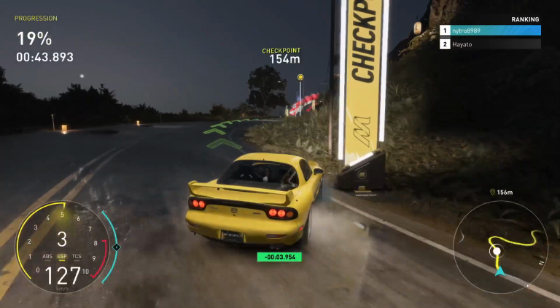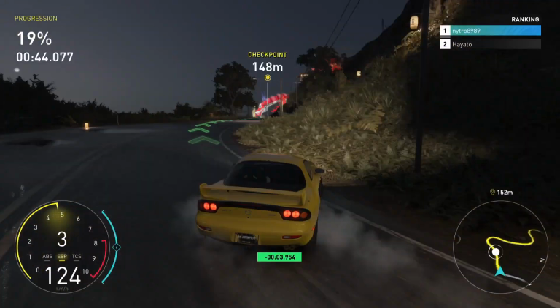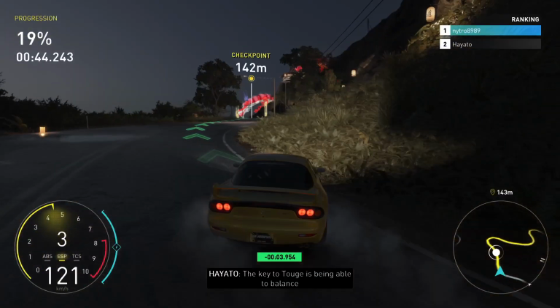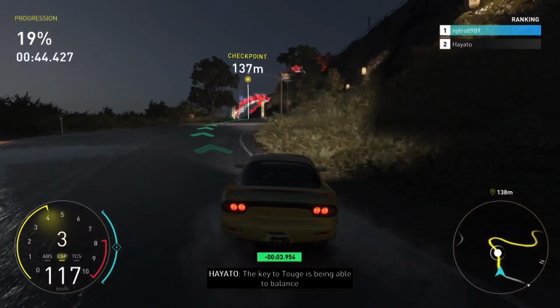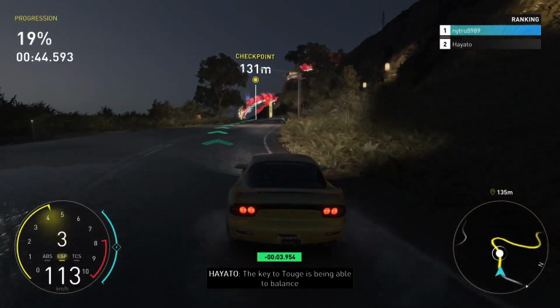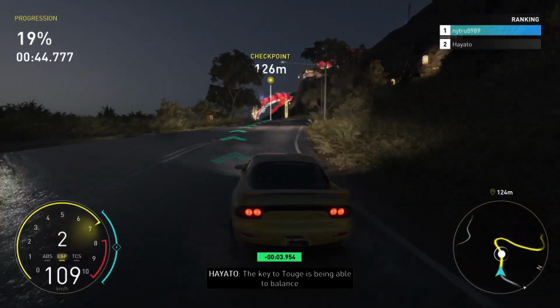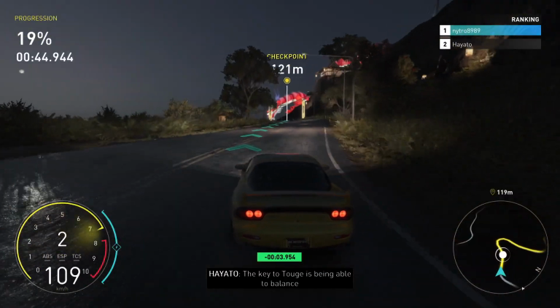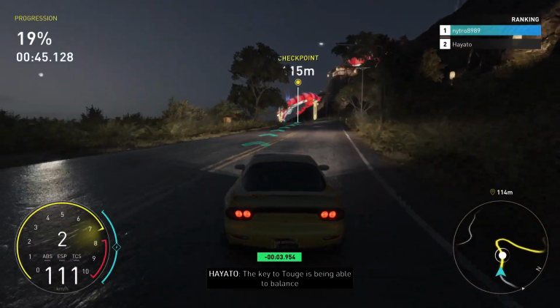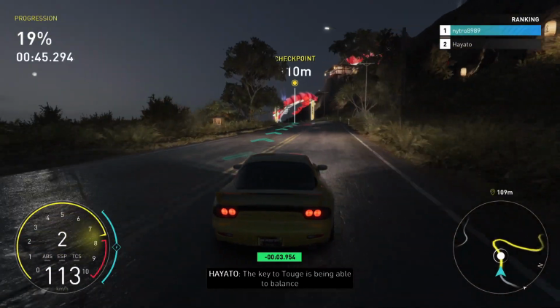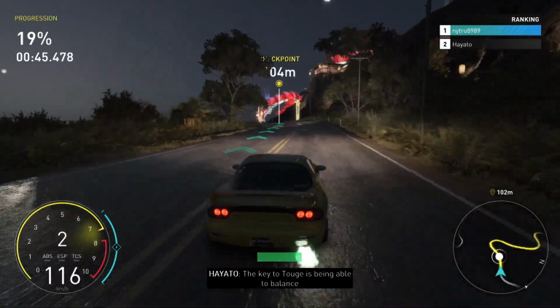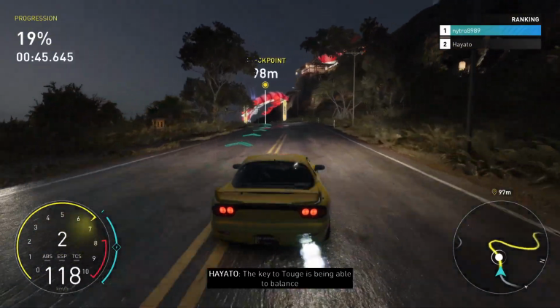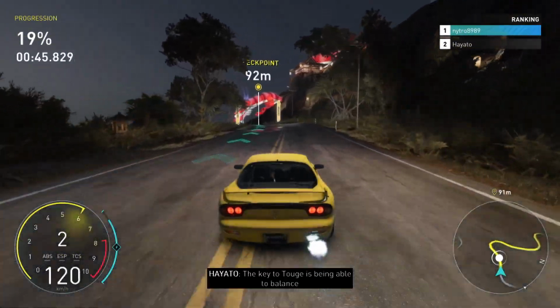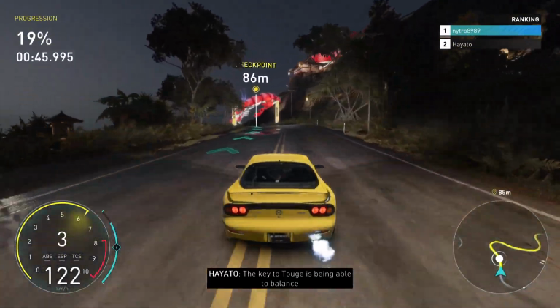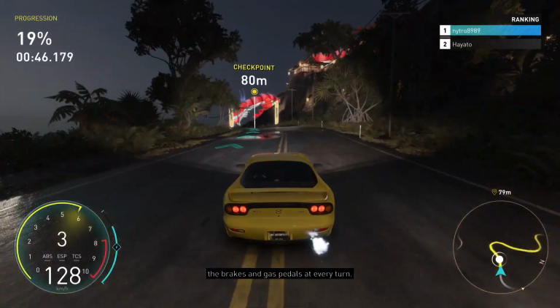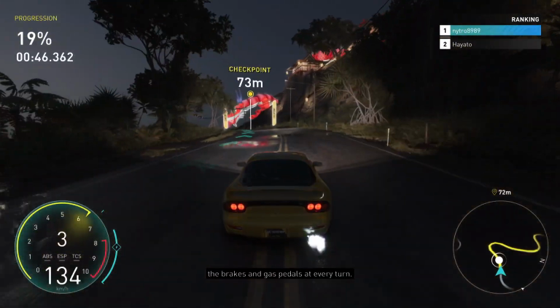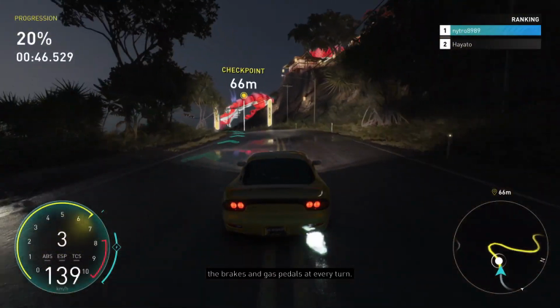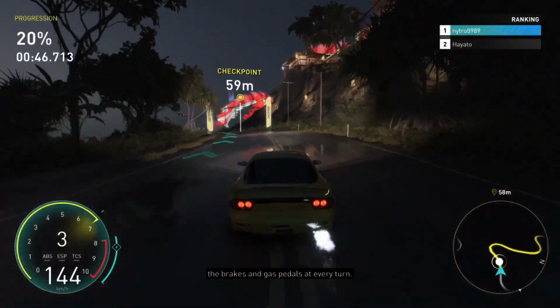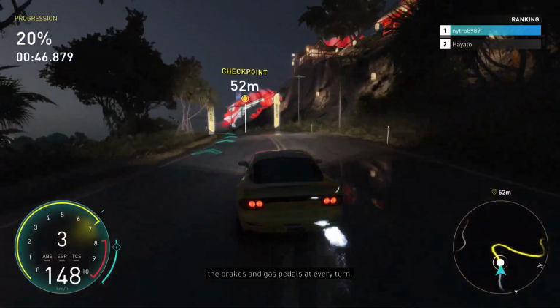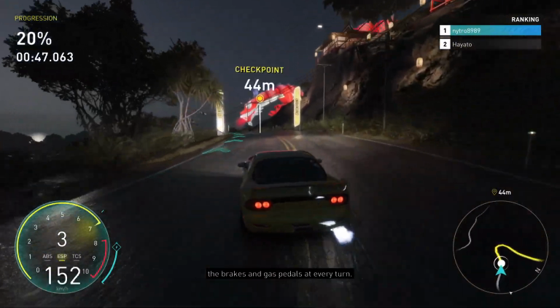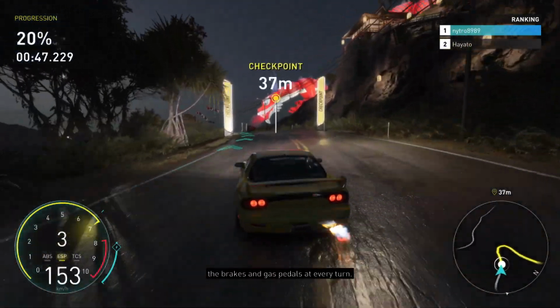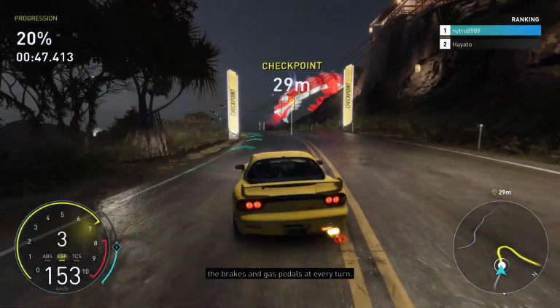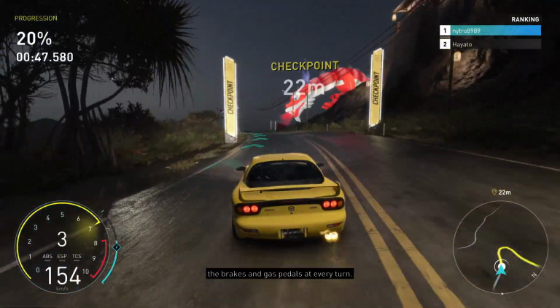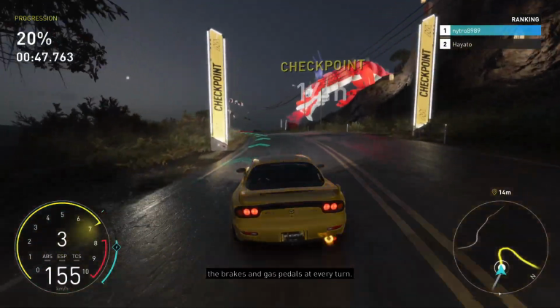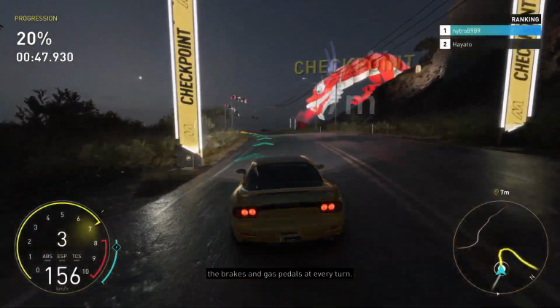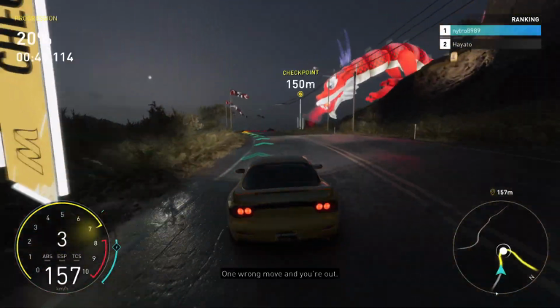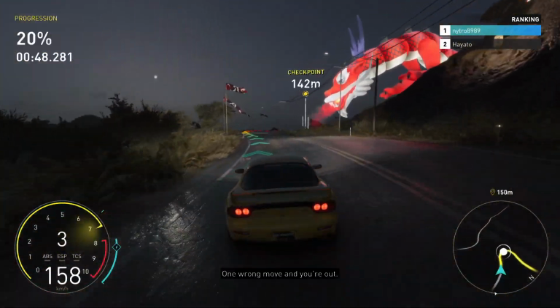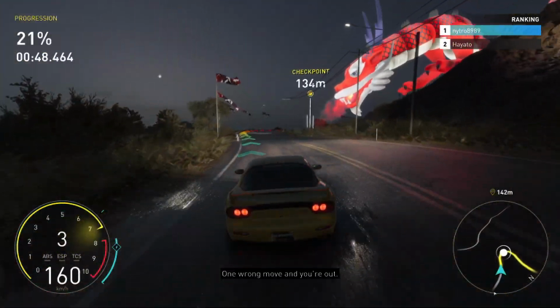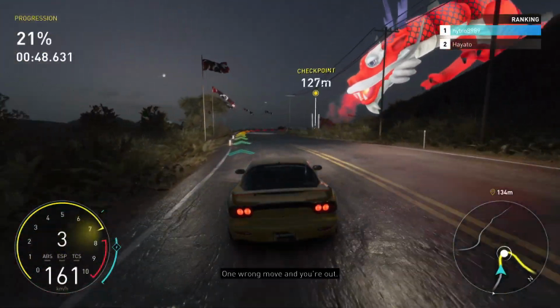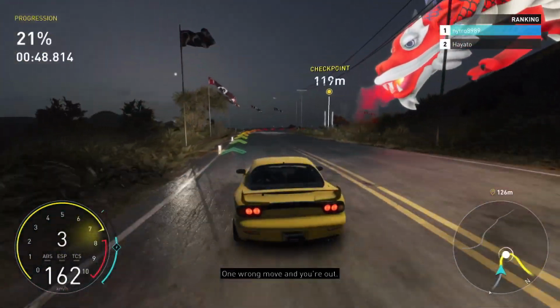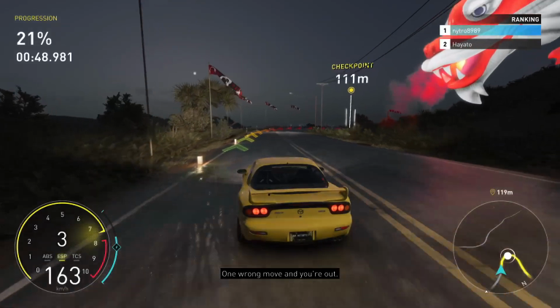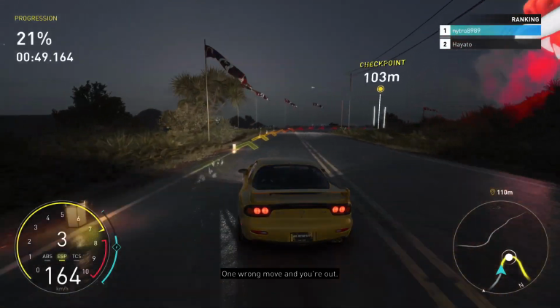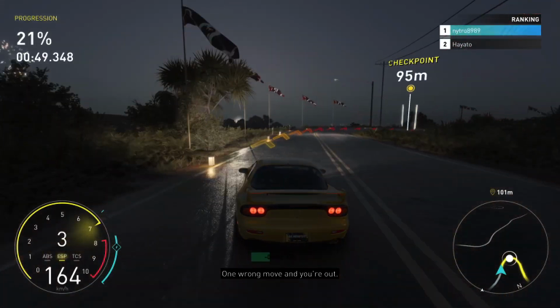The key to toge is being able to balance the brake and gas pedal at every turn. One wrong move and you're out.